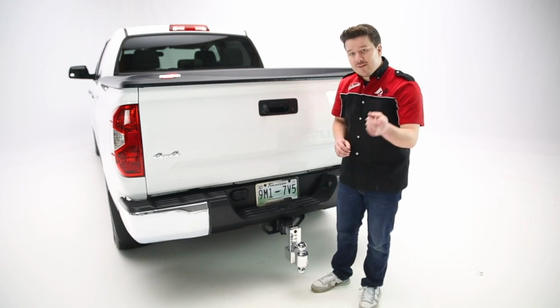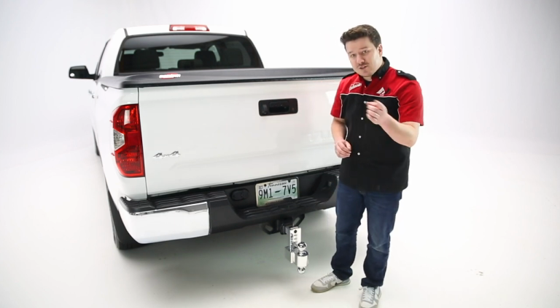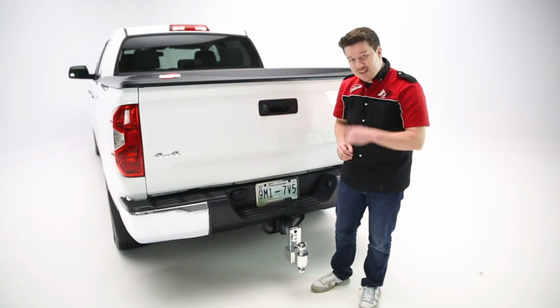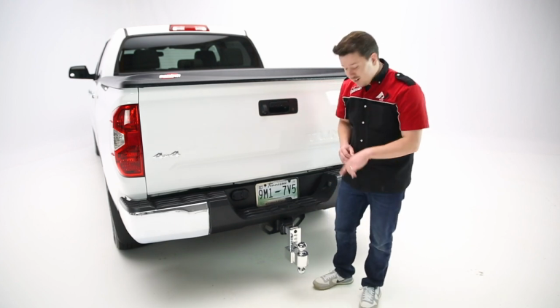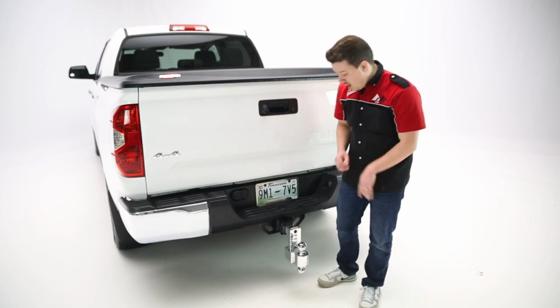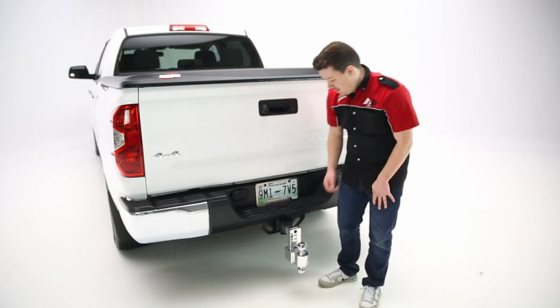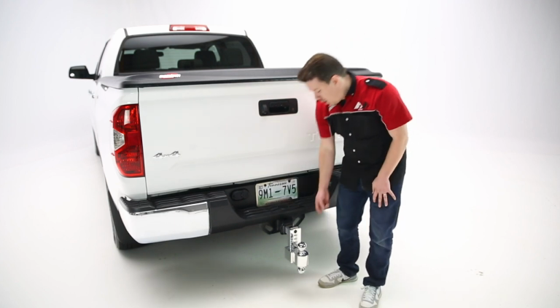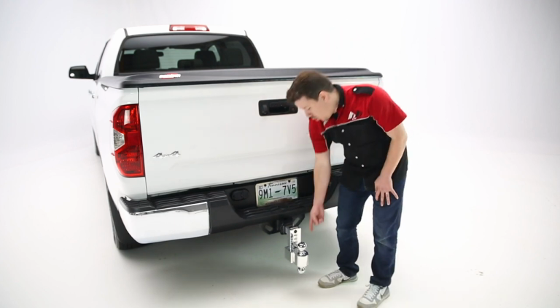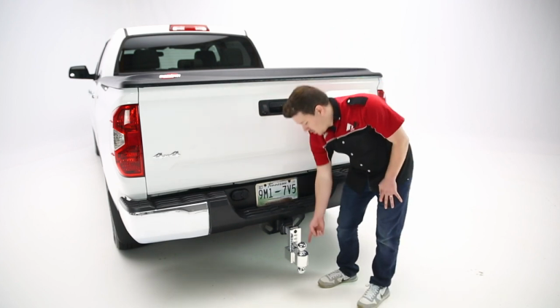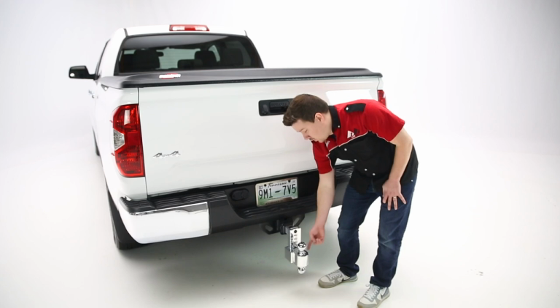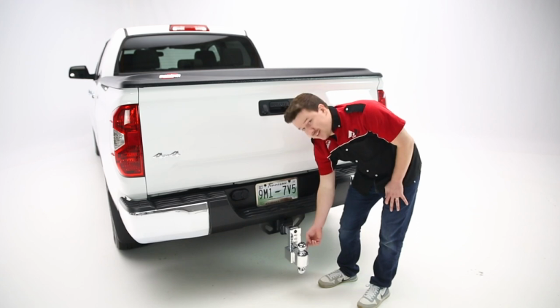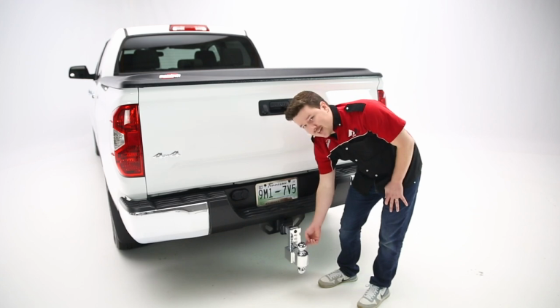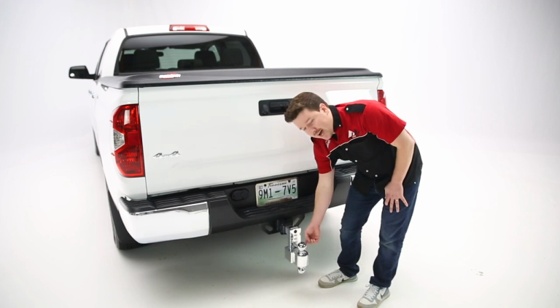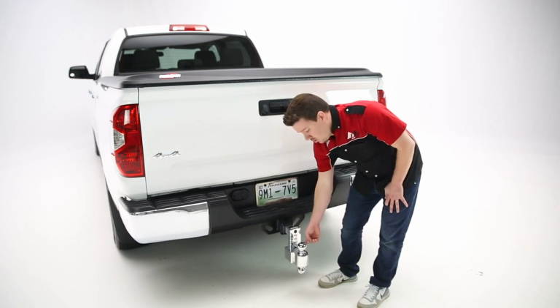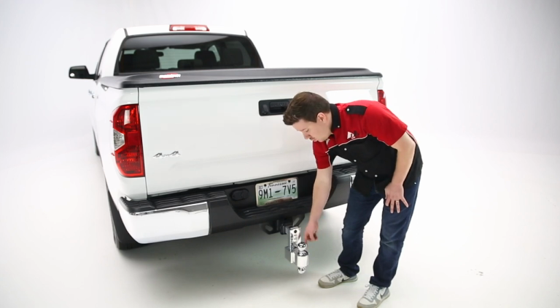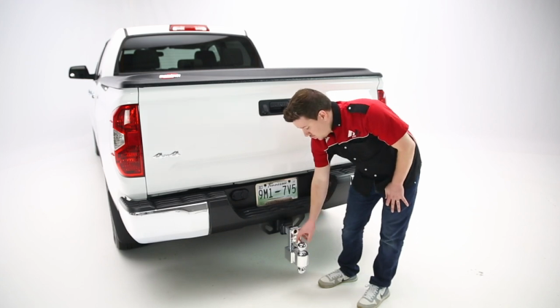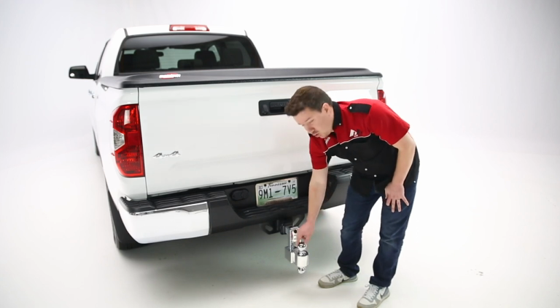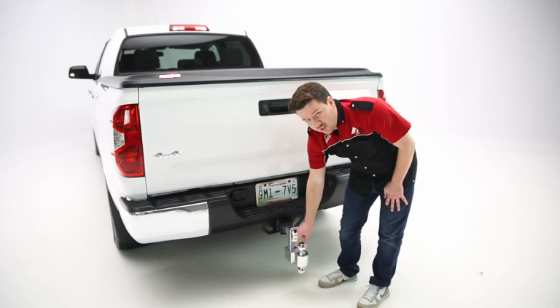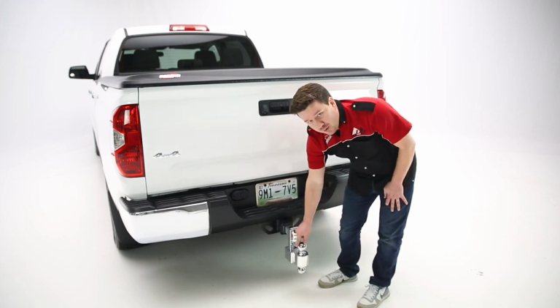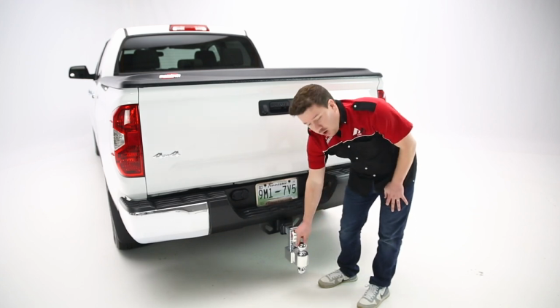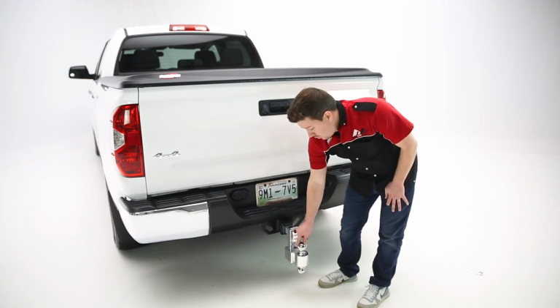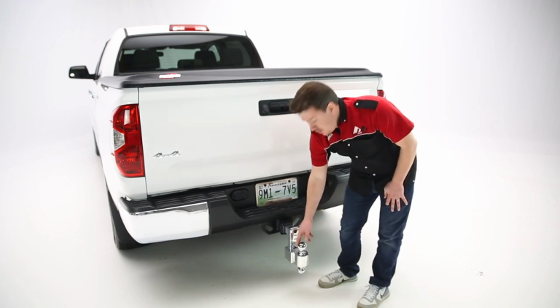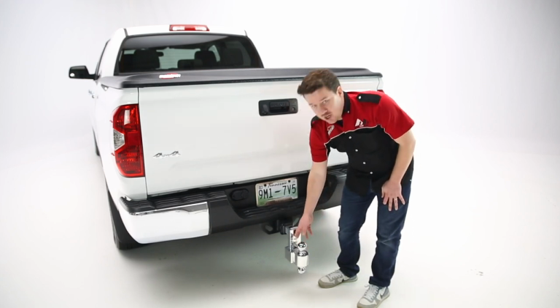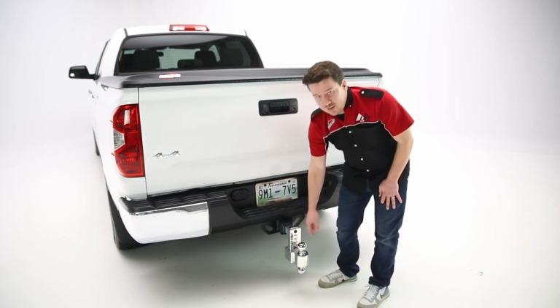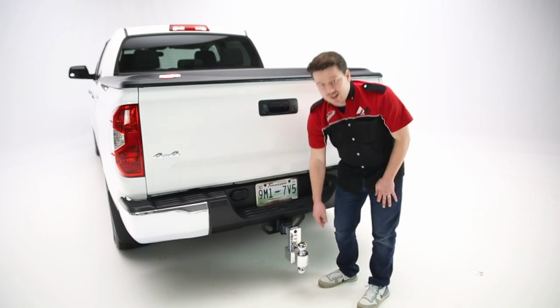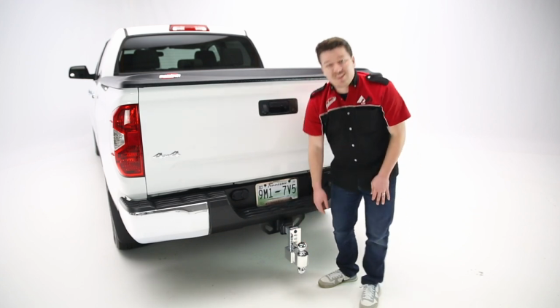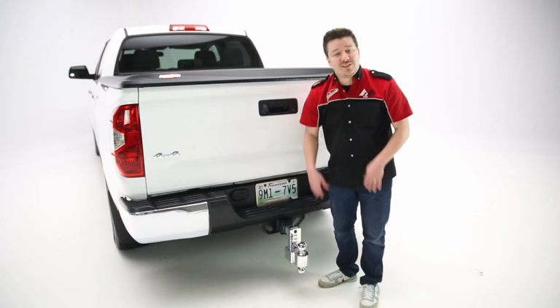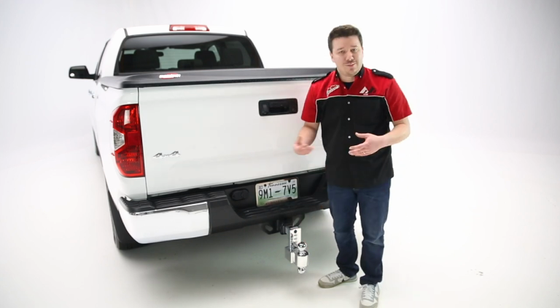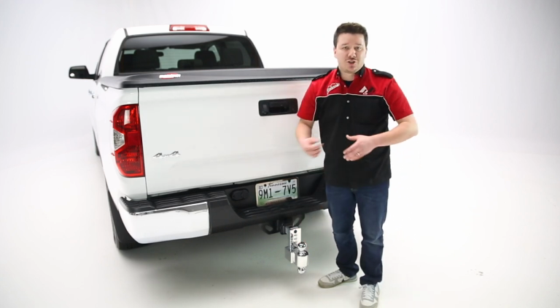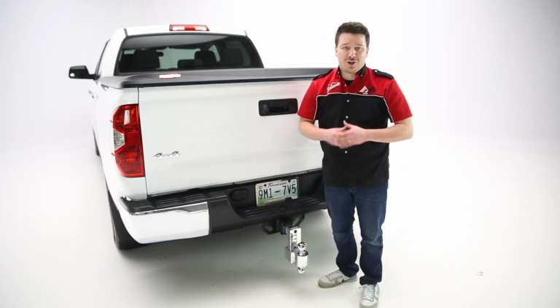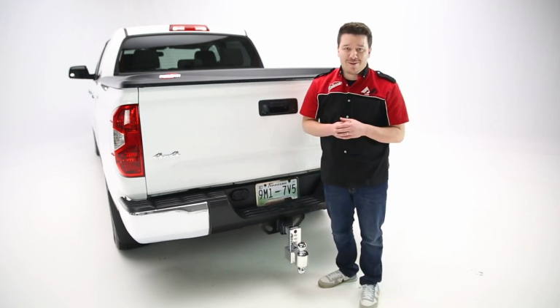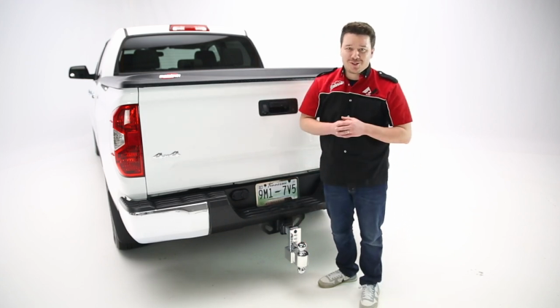There's a second lock on the ball holder as well on the side, which will lock the ball to the shank, making this a double secure option.